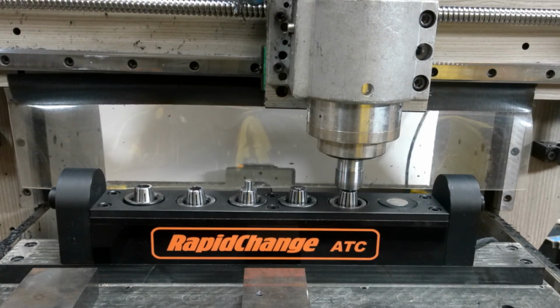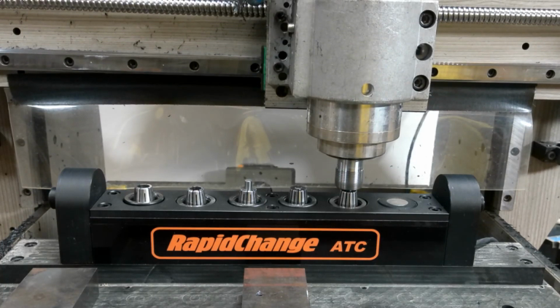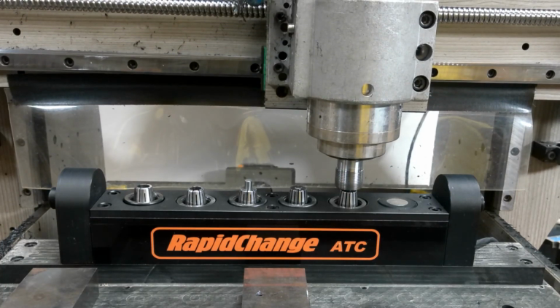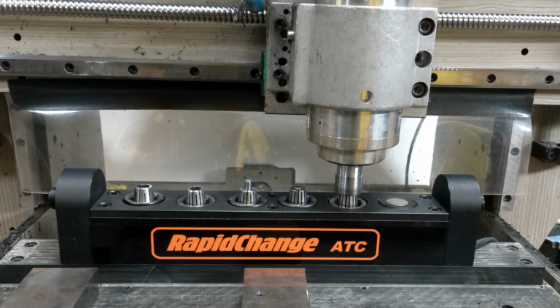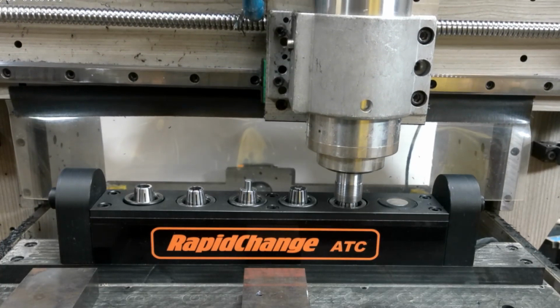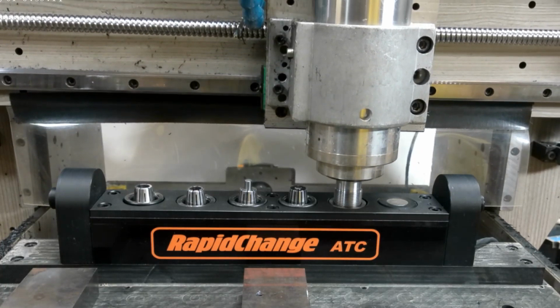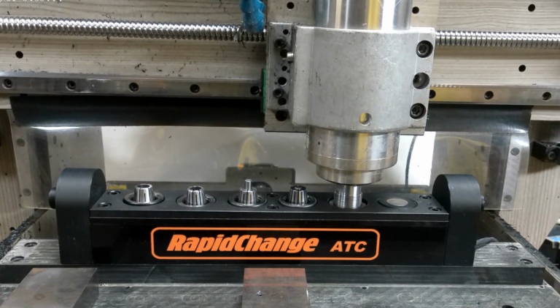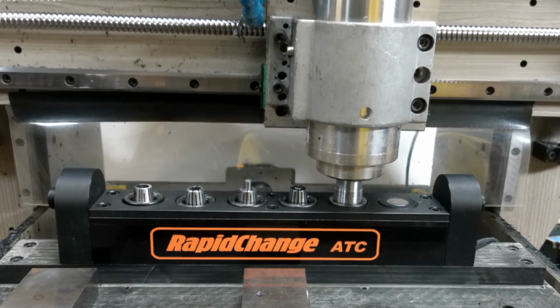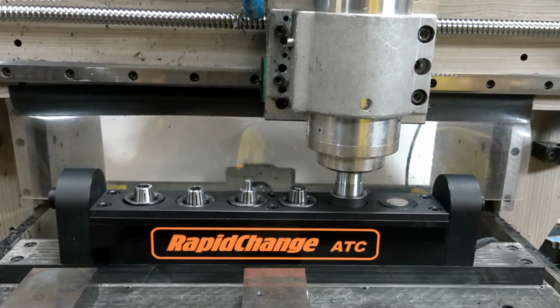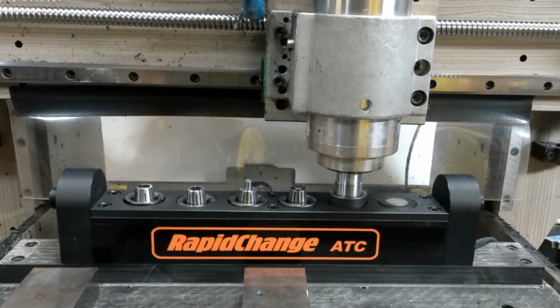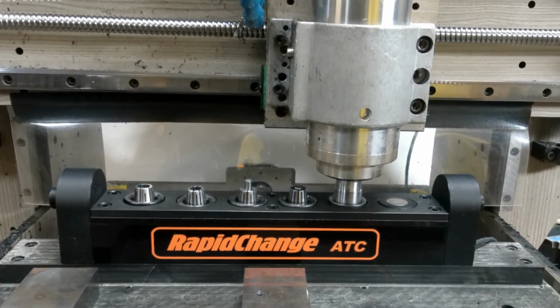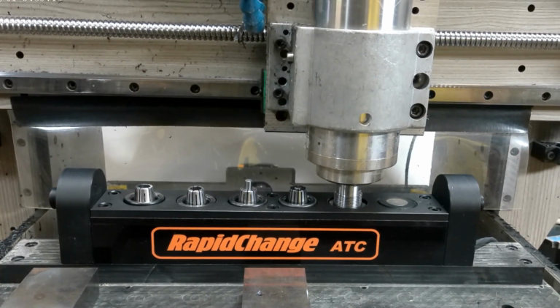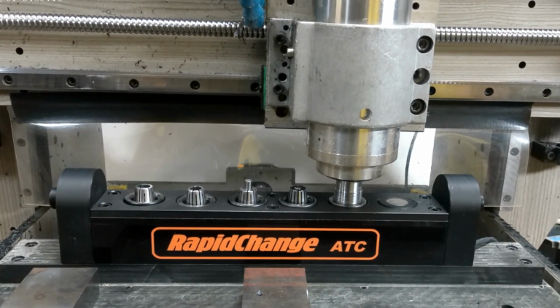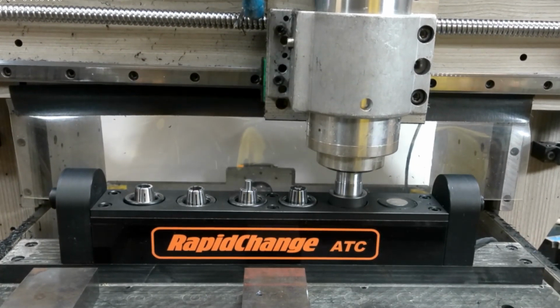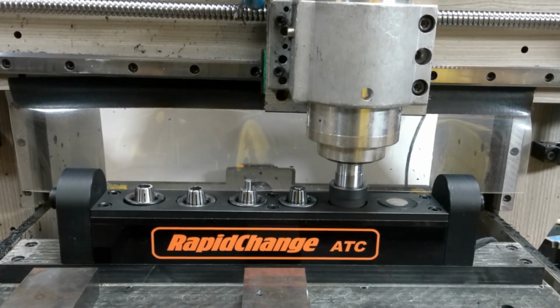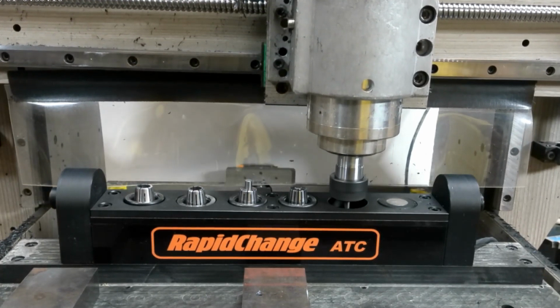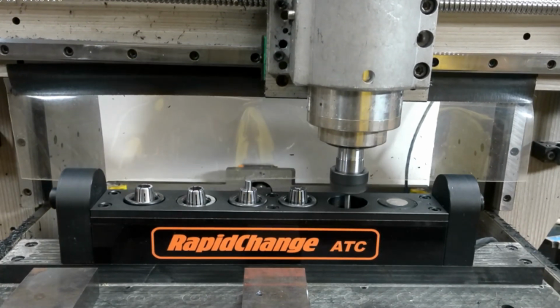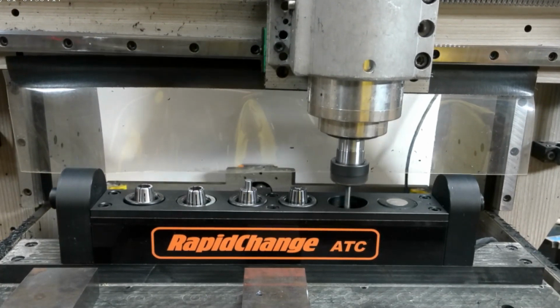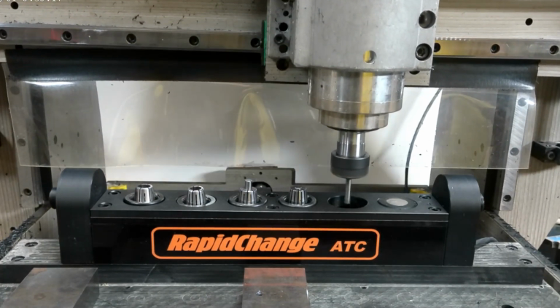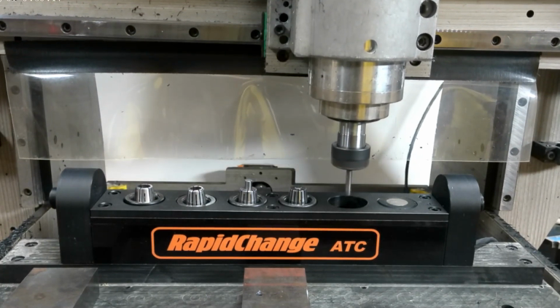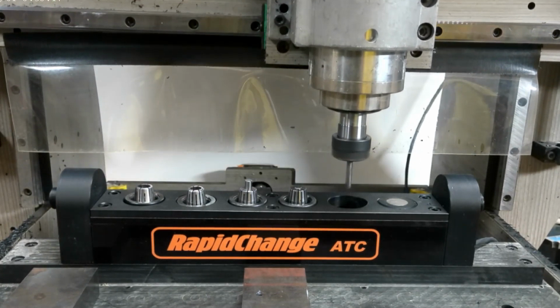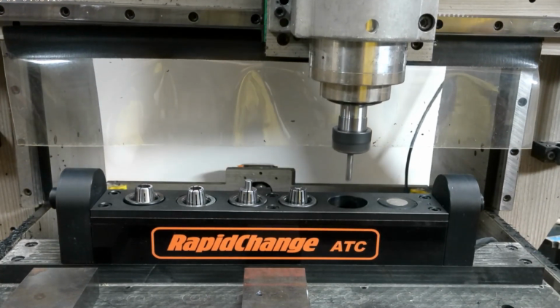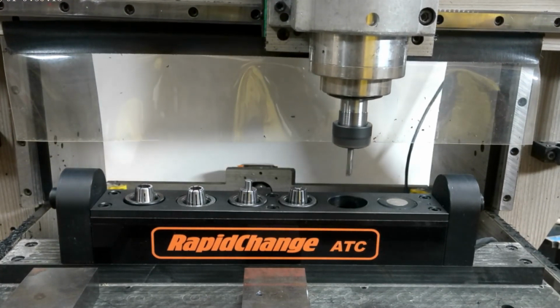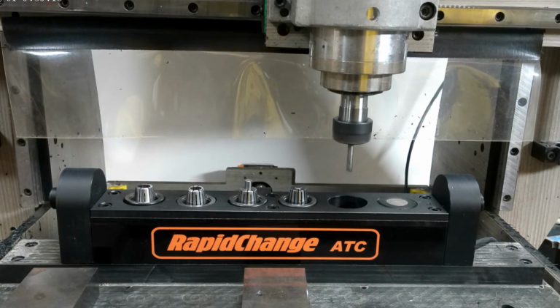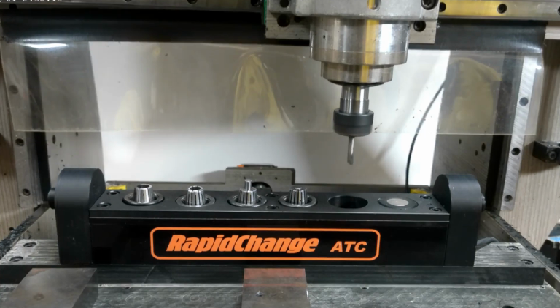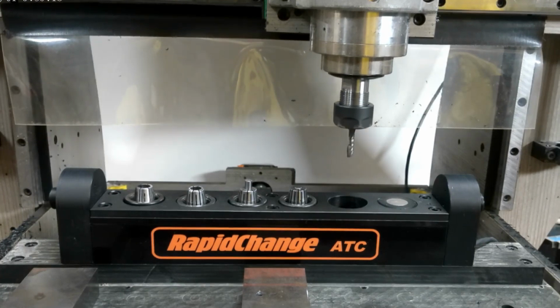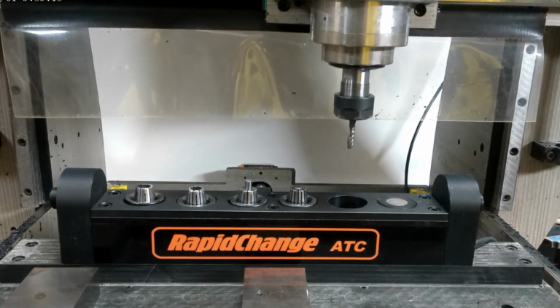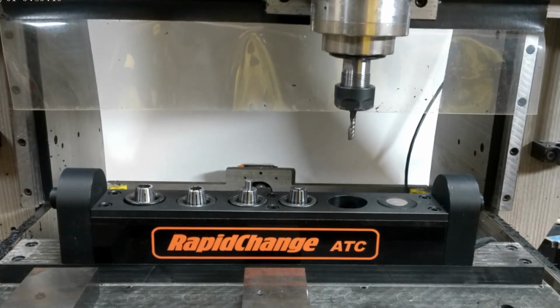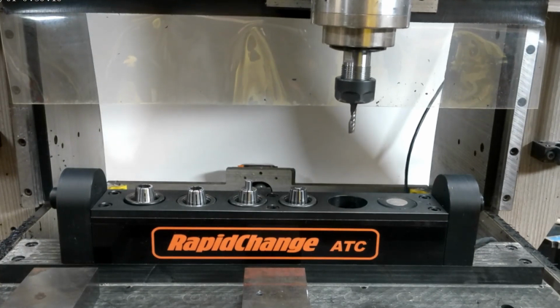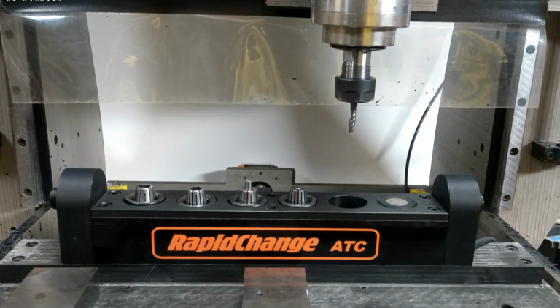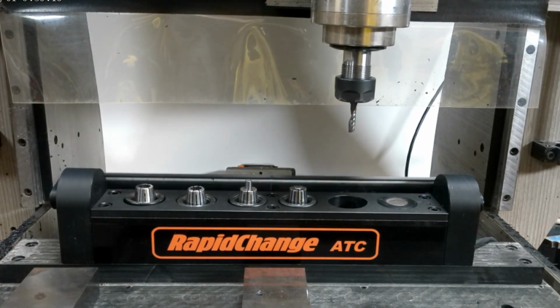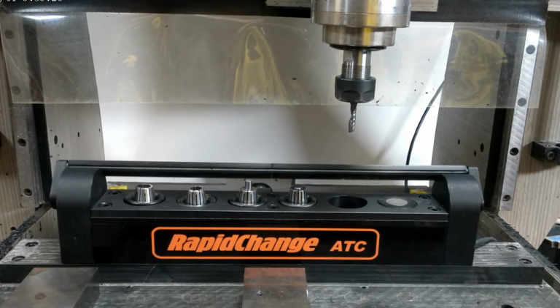Once you experience RapidChange ATC, you'll wonder how you ever got anything done before.